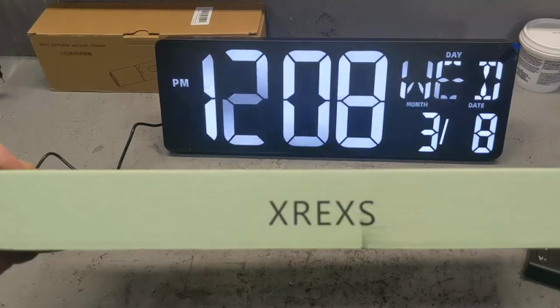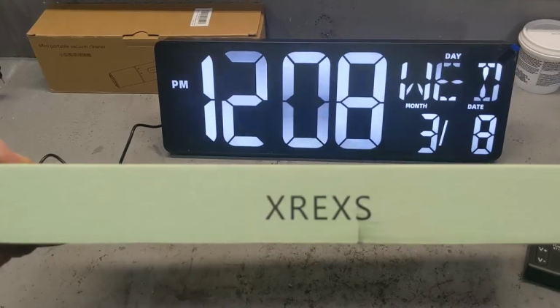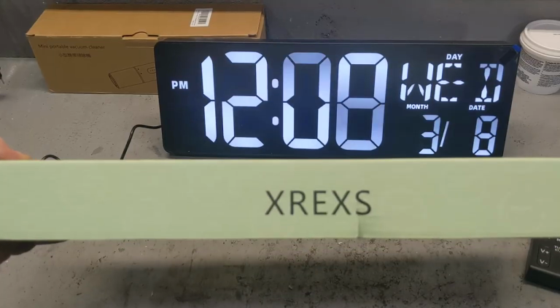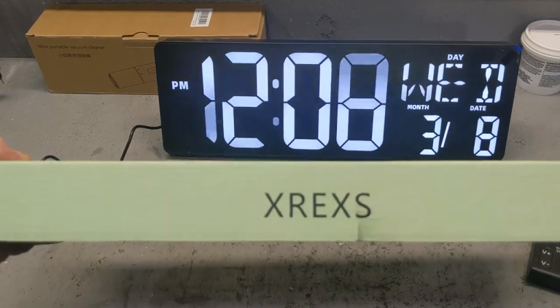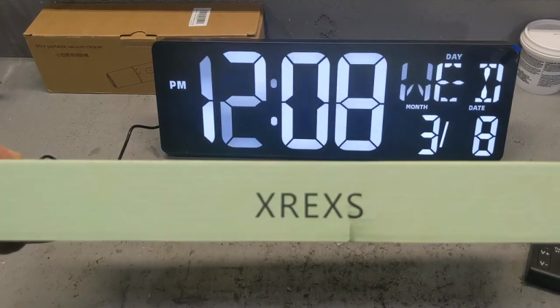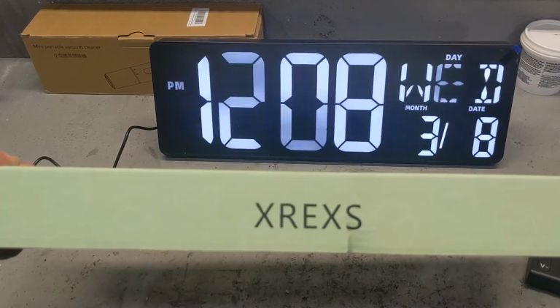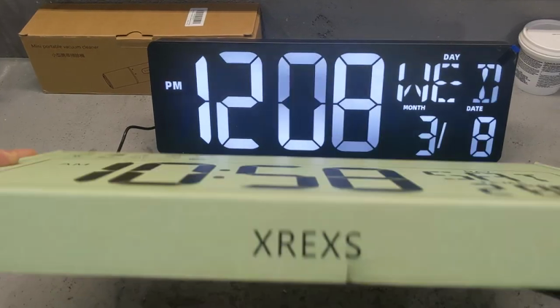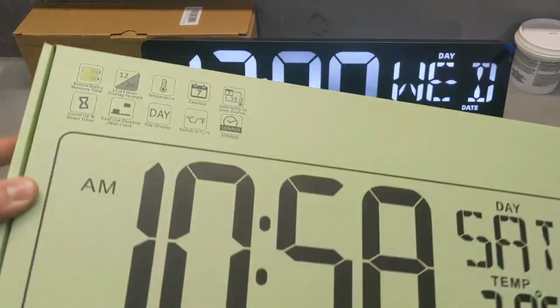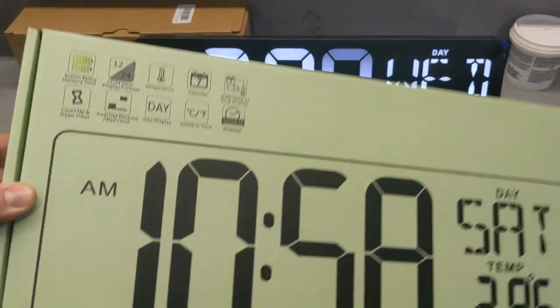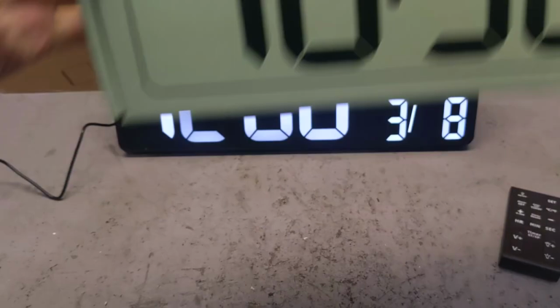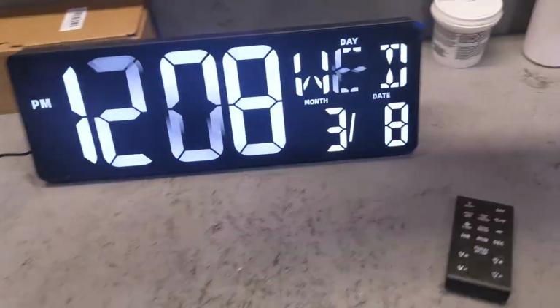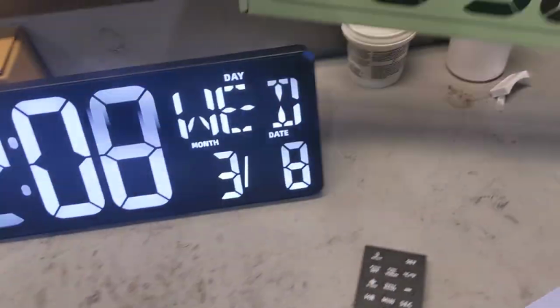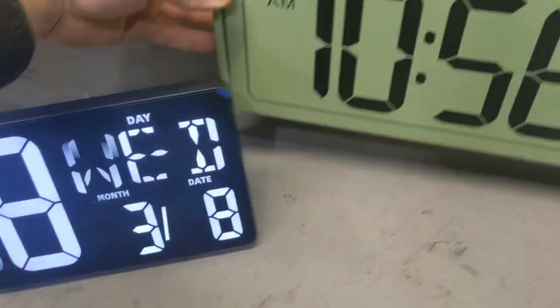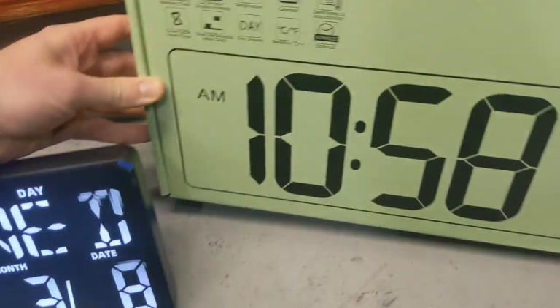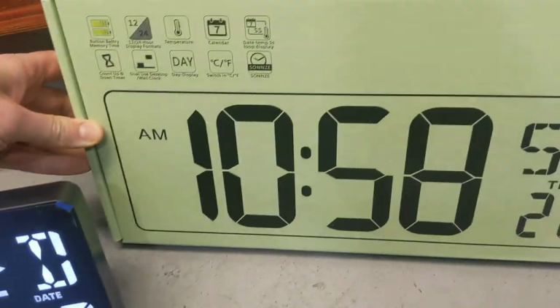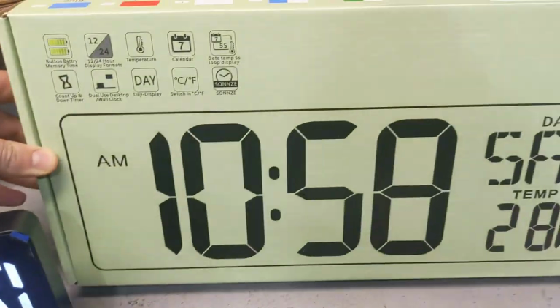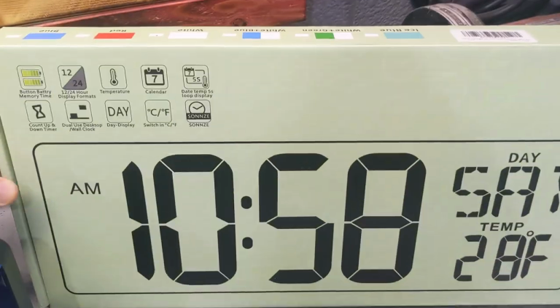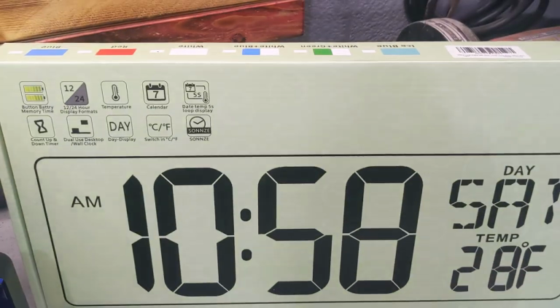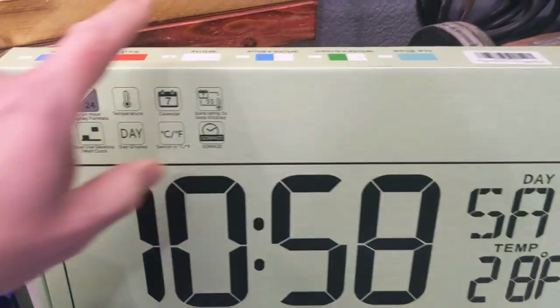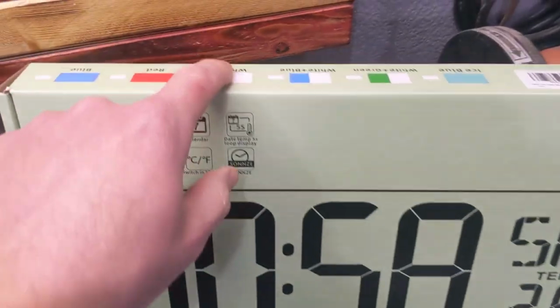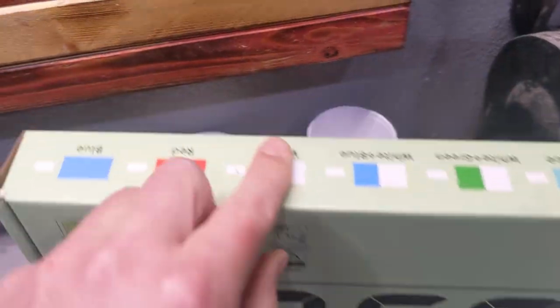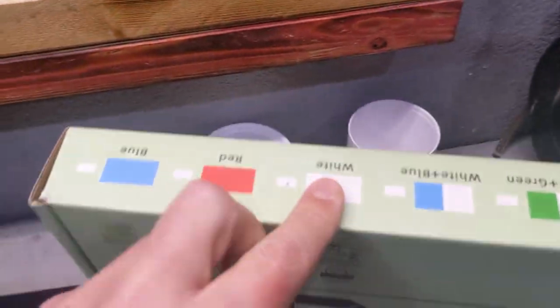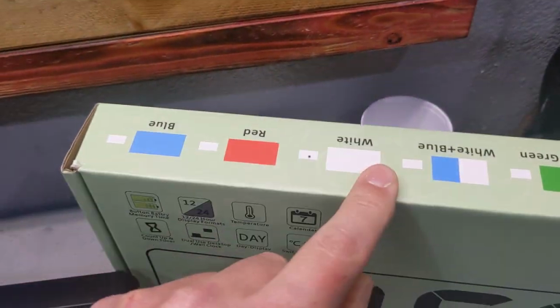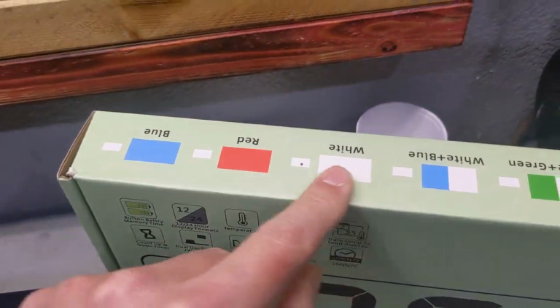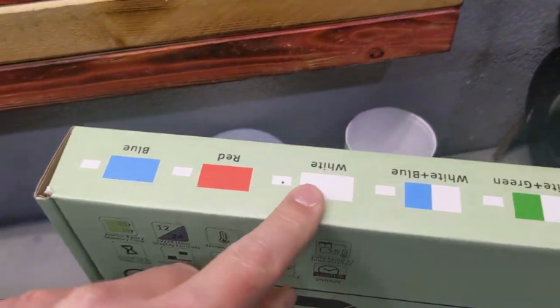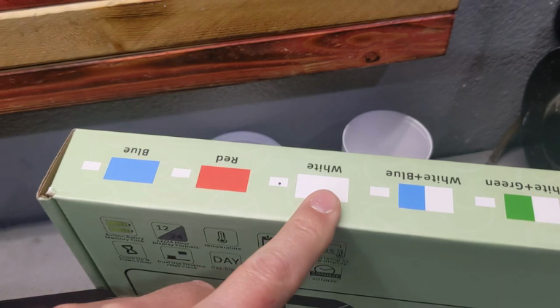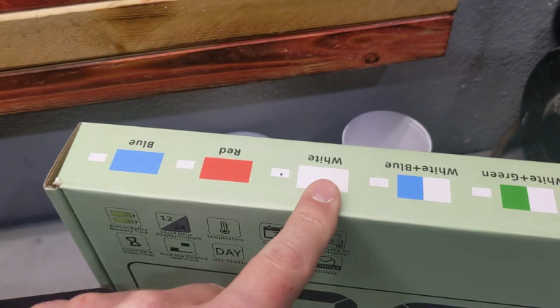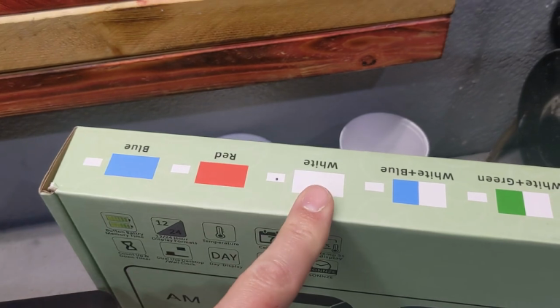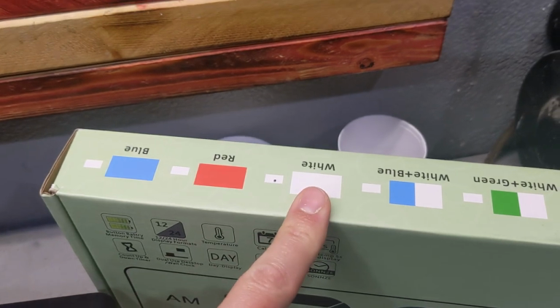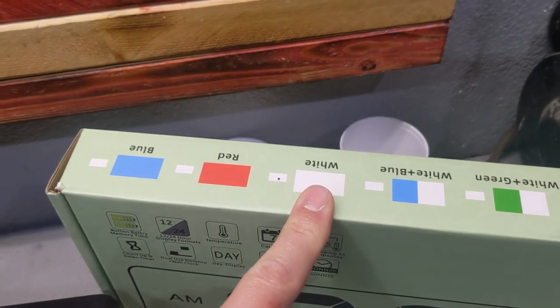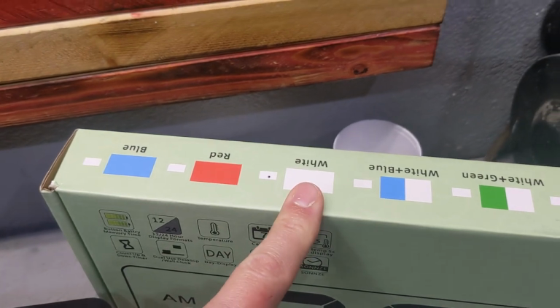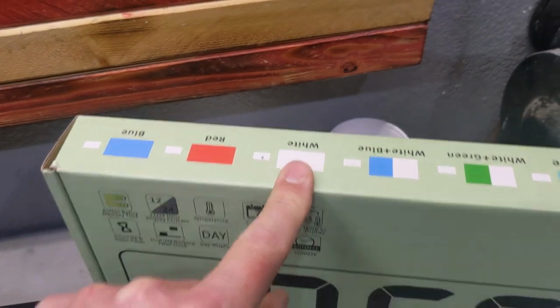It's by a company called Xrex. And this is the box that it comes in. It comes in multiple colors, but white is pretty nice.